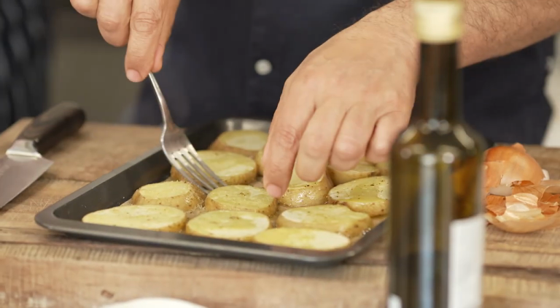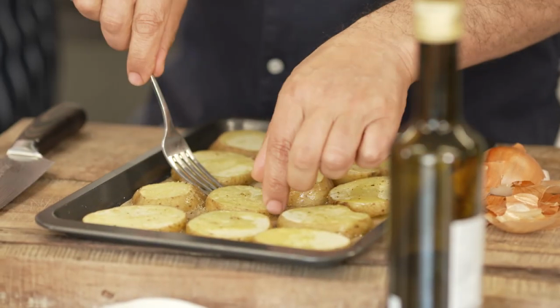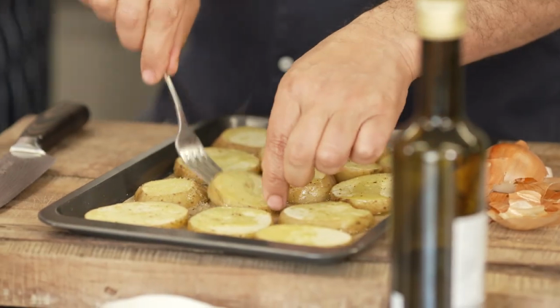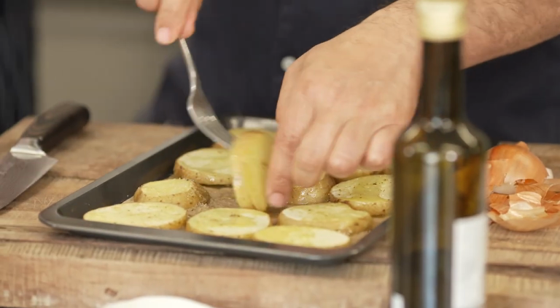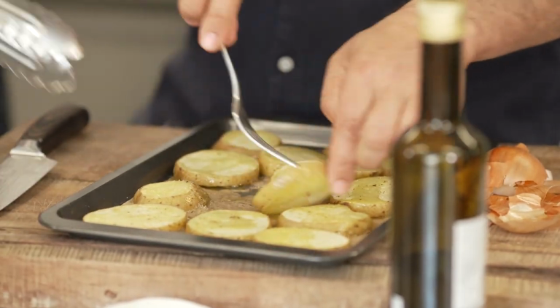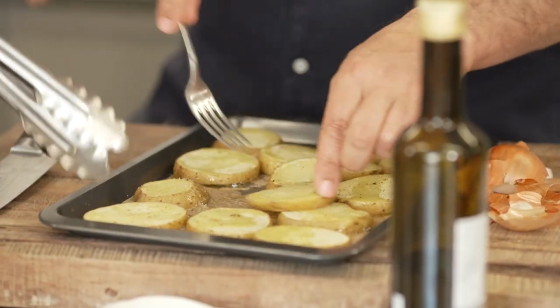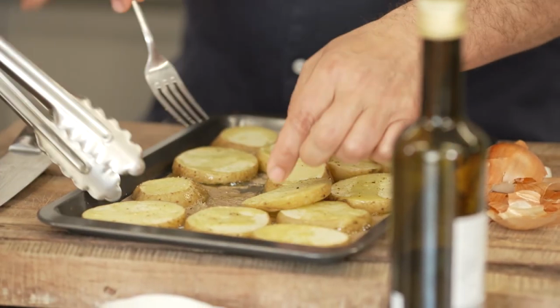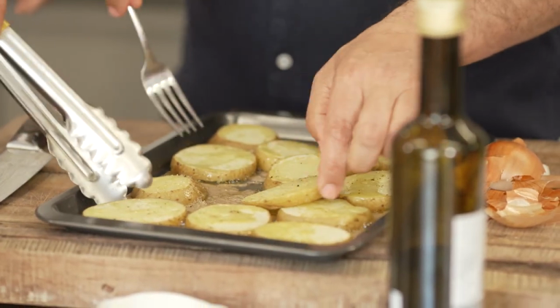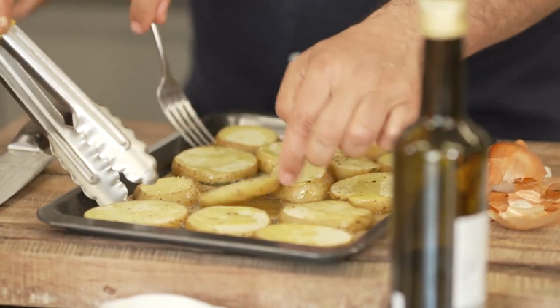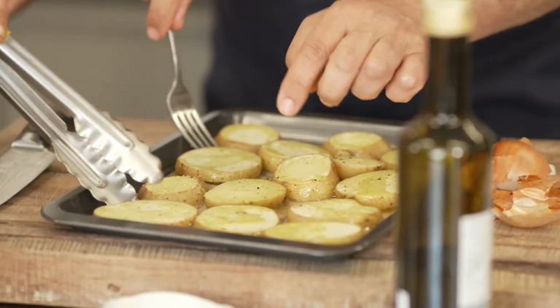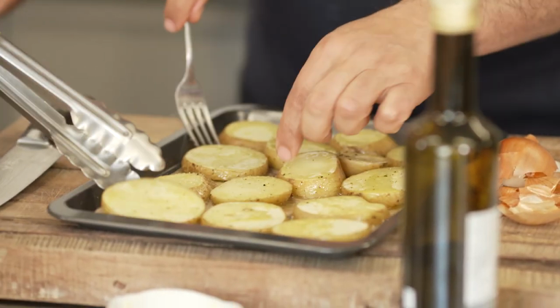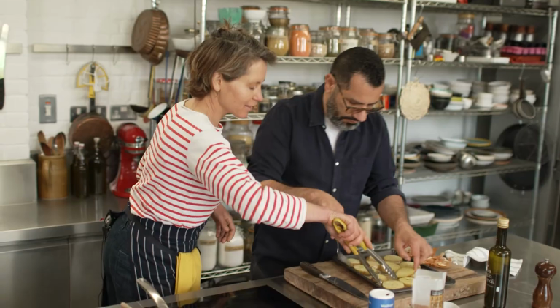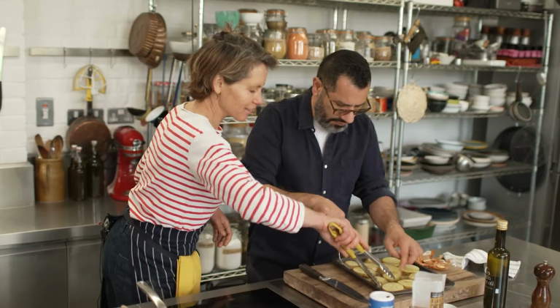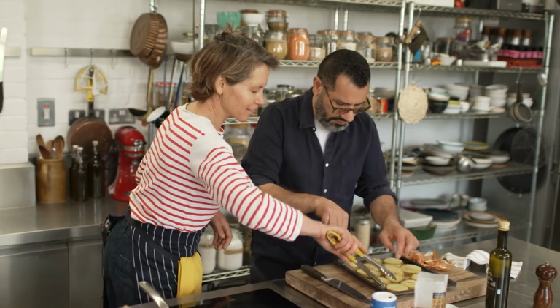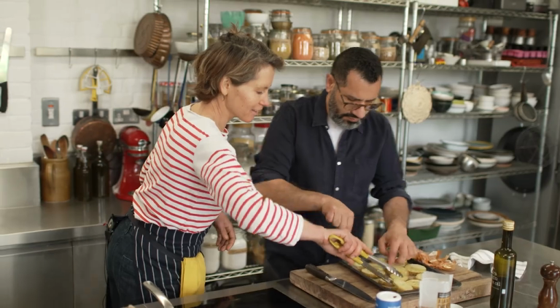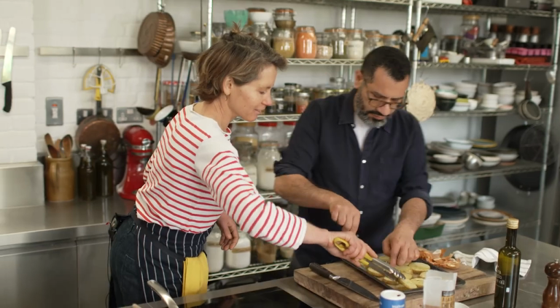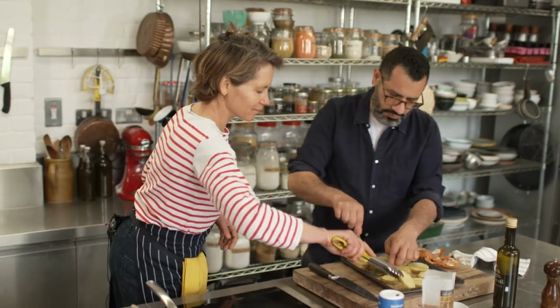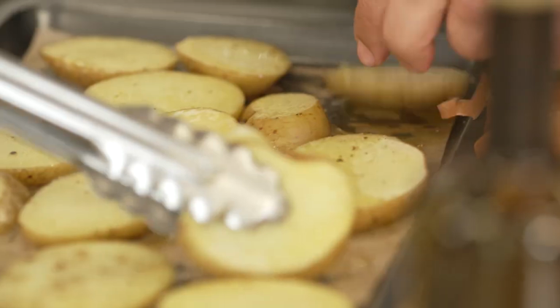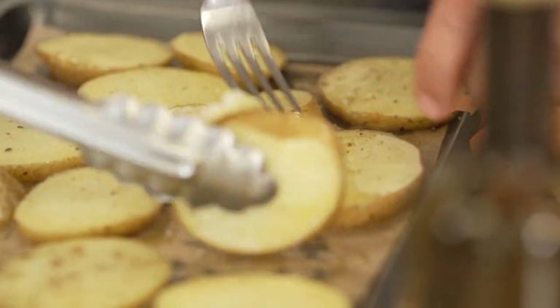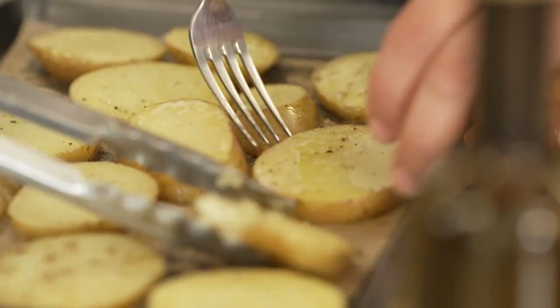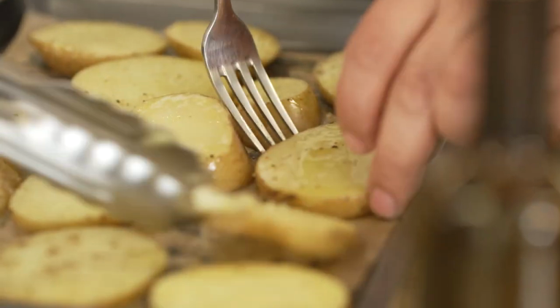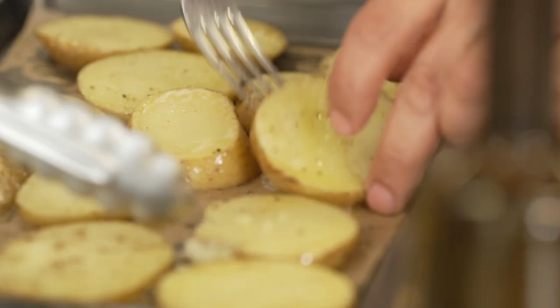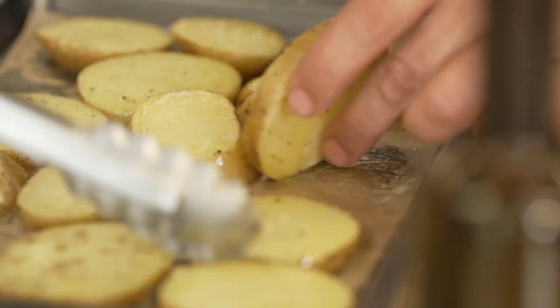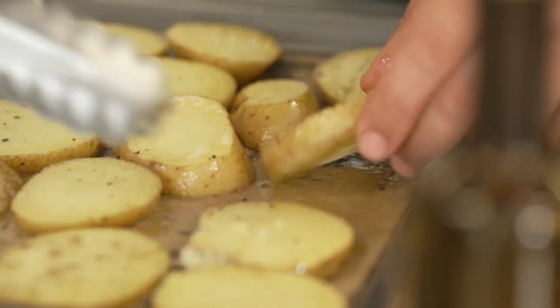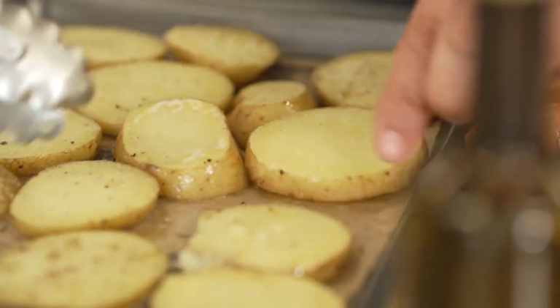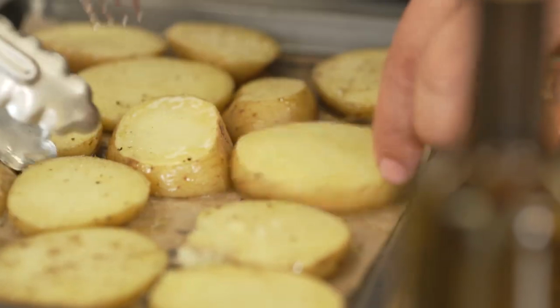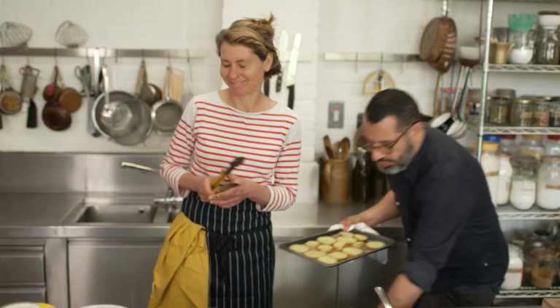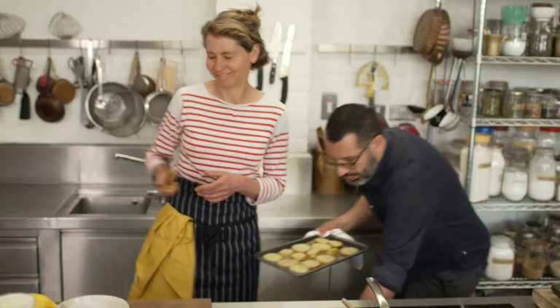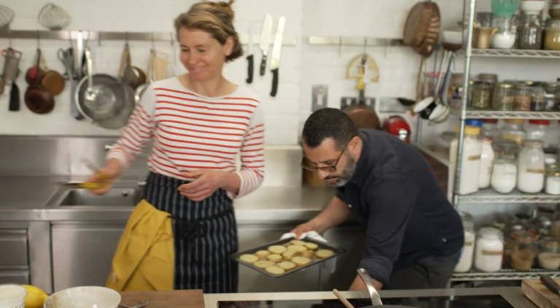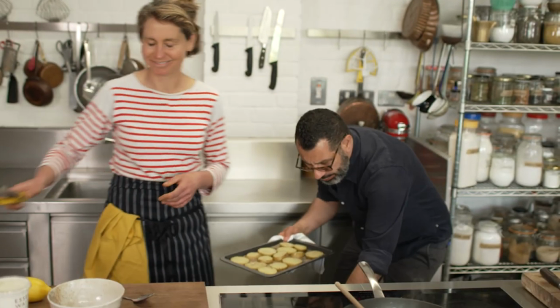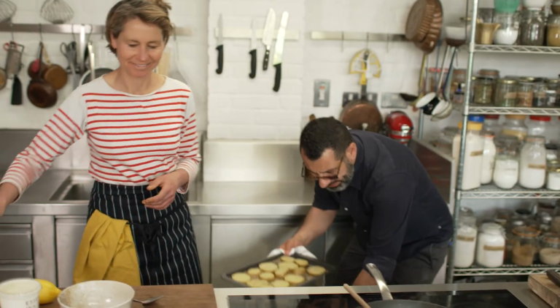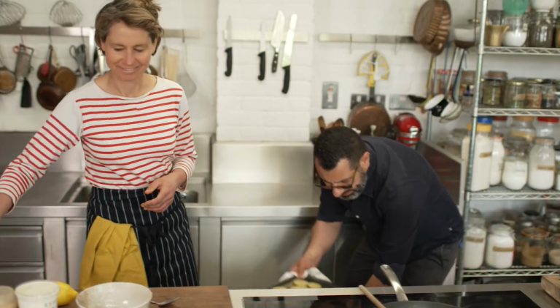While the onions are cooking, I'm going to check on the potatoes — they need to be turned. Just kind of turn them with tongs and then in they go again.